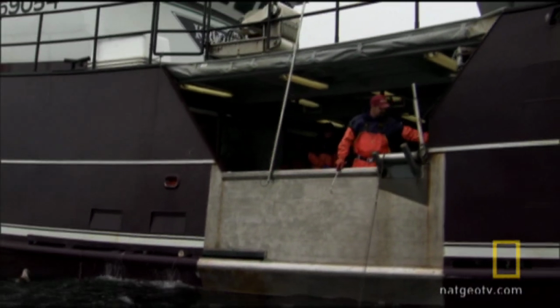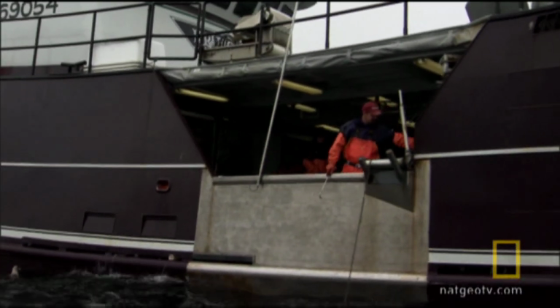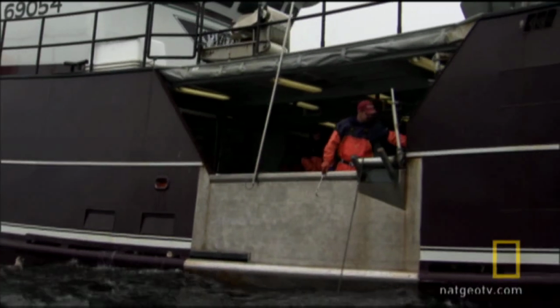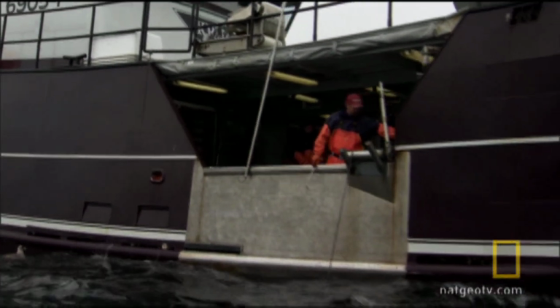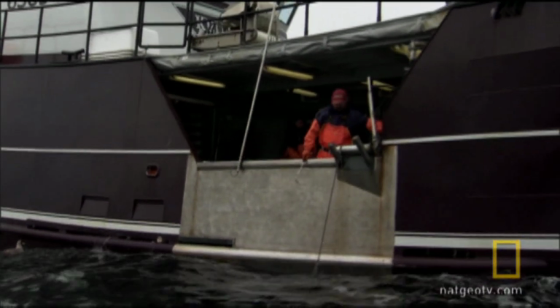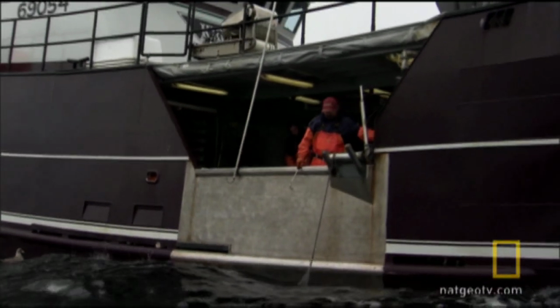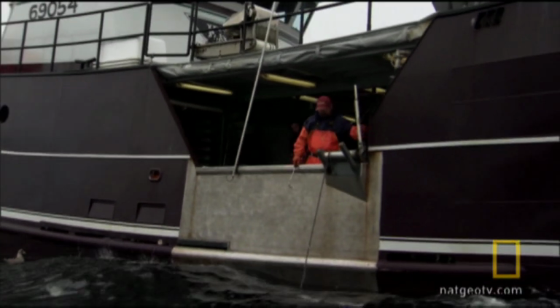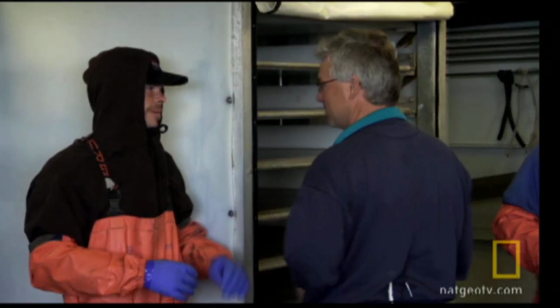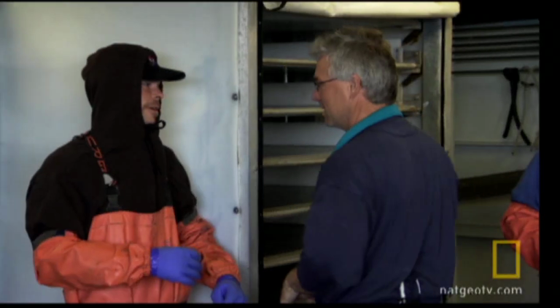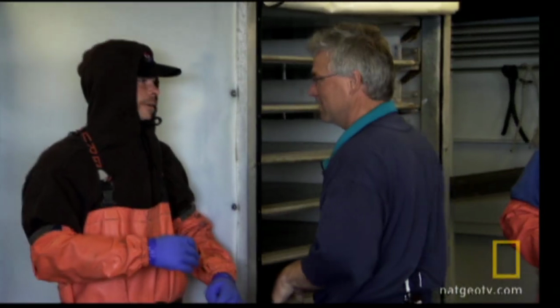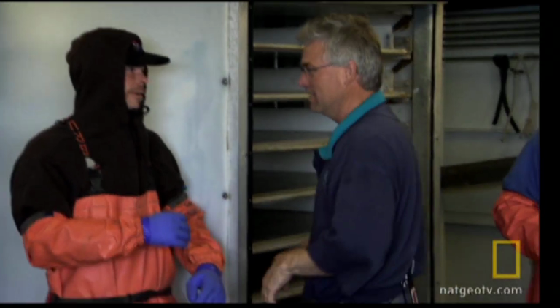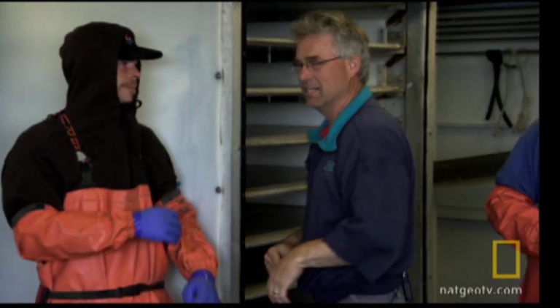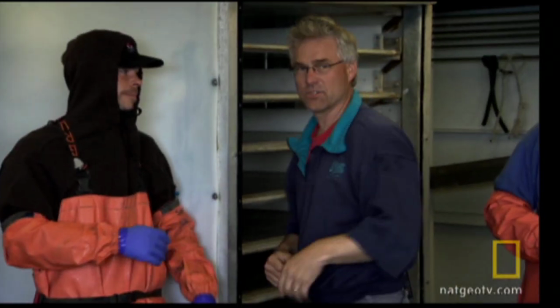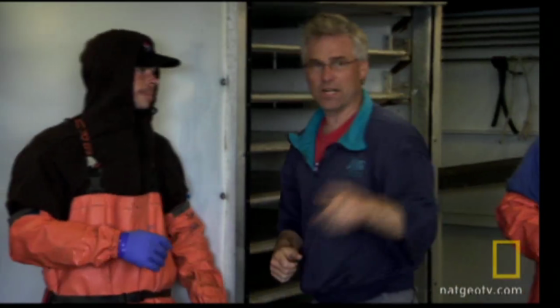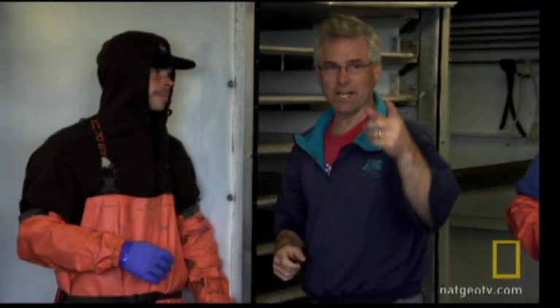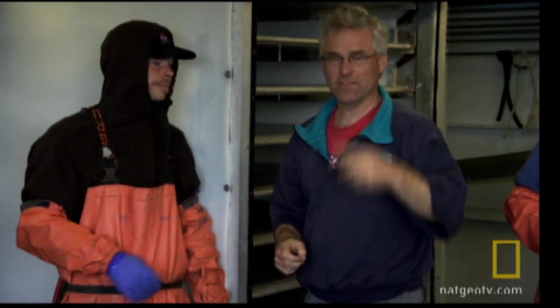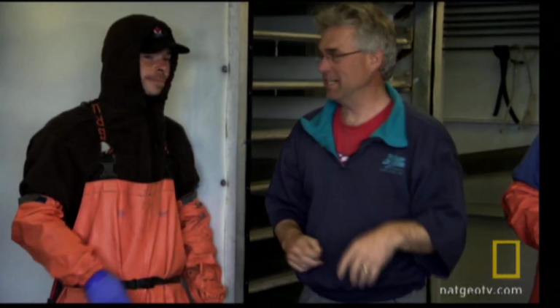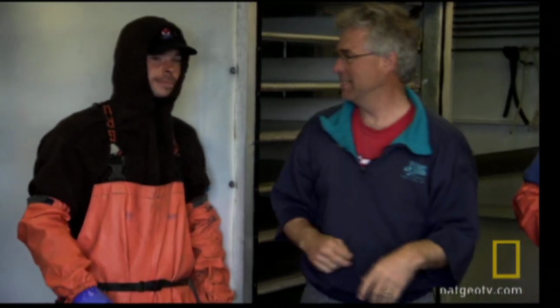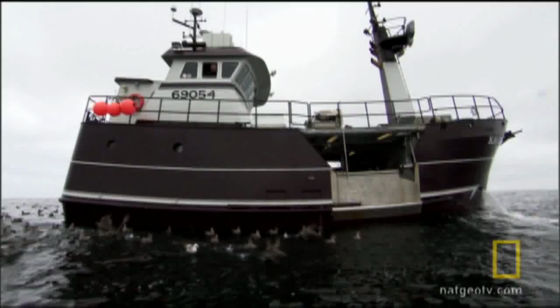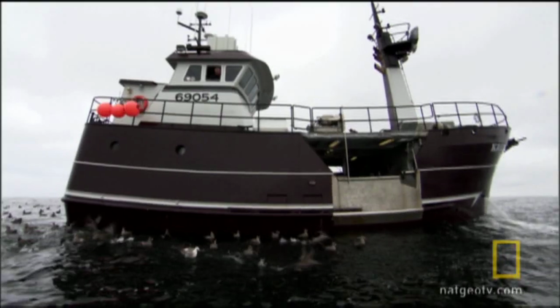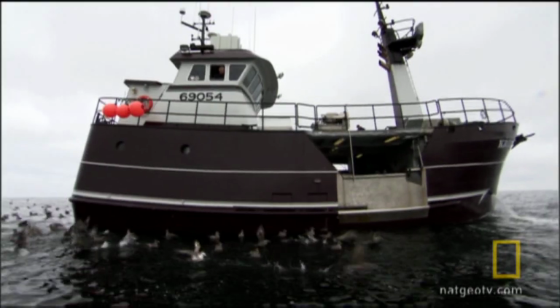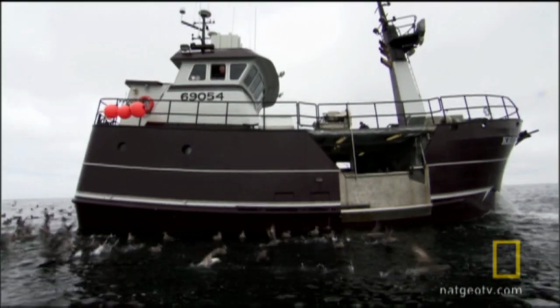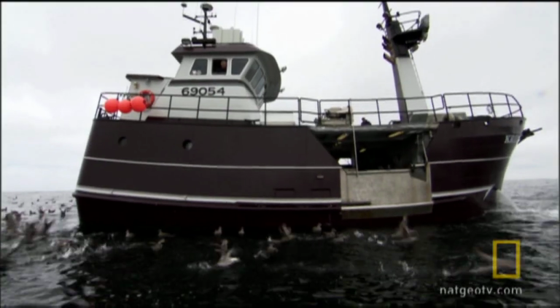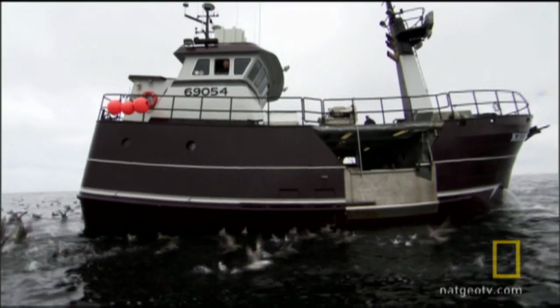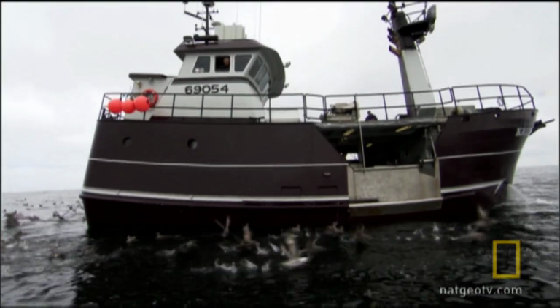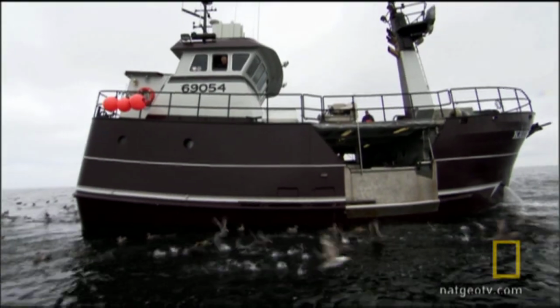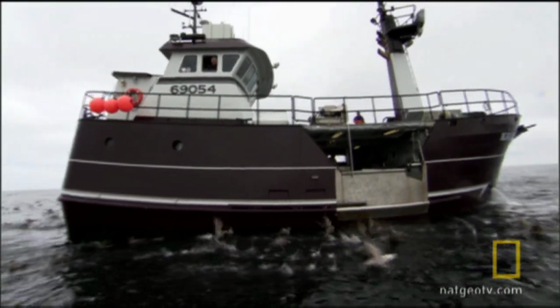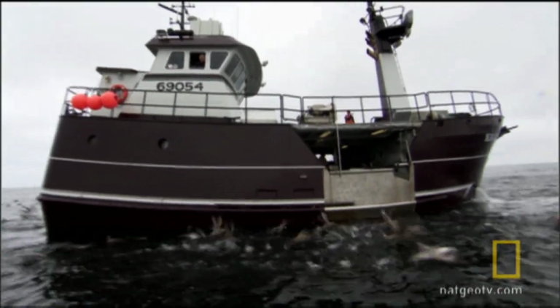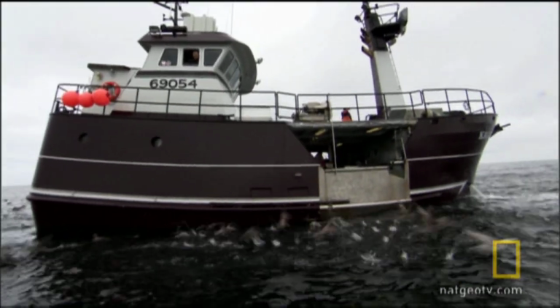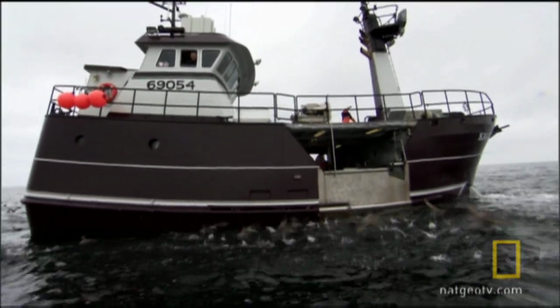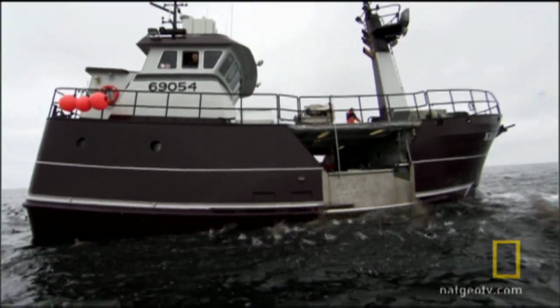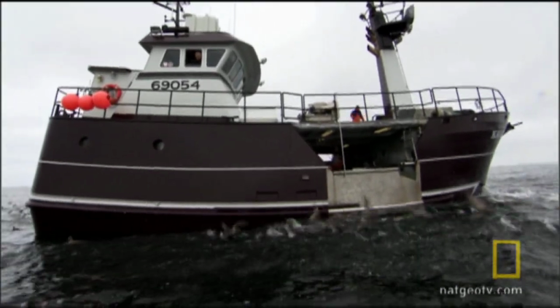On the cruise-off, Captain Jim Hubbard and the crew are bringing in their first black cod set.